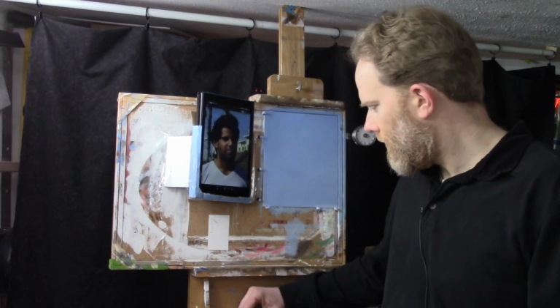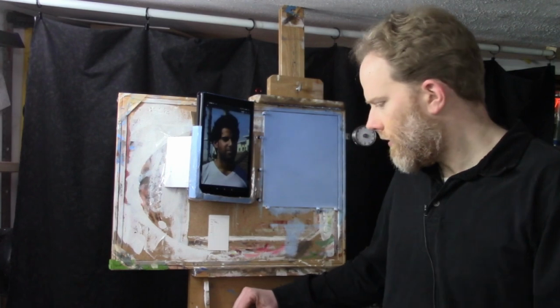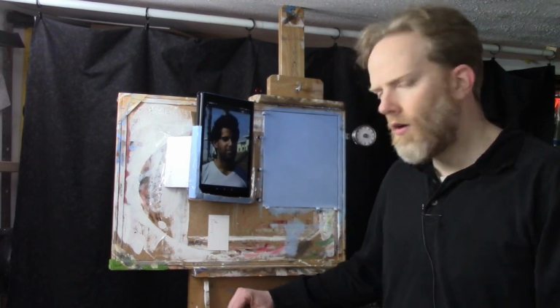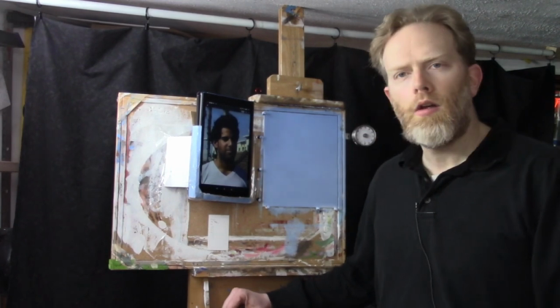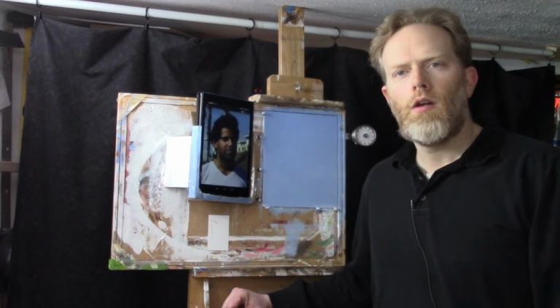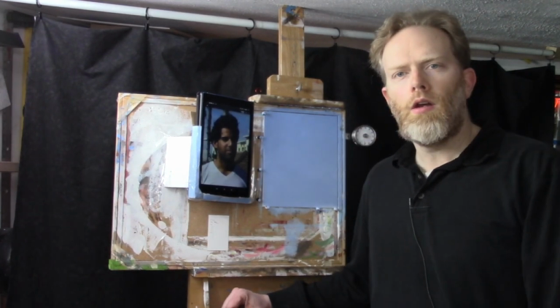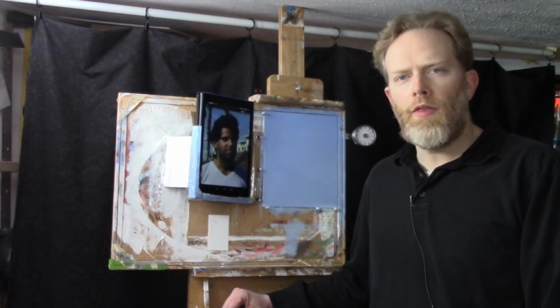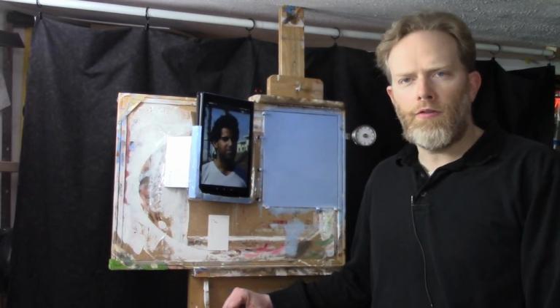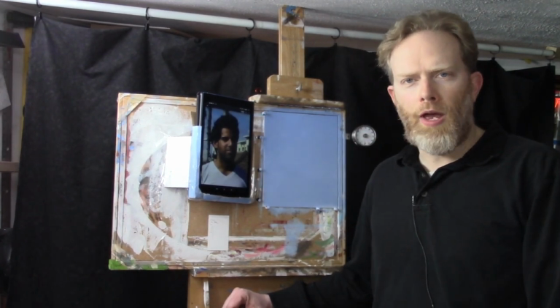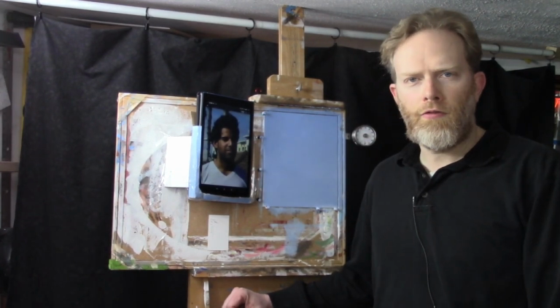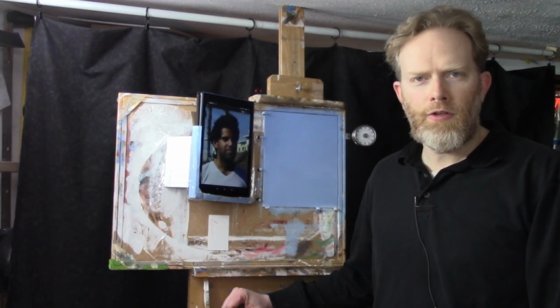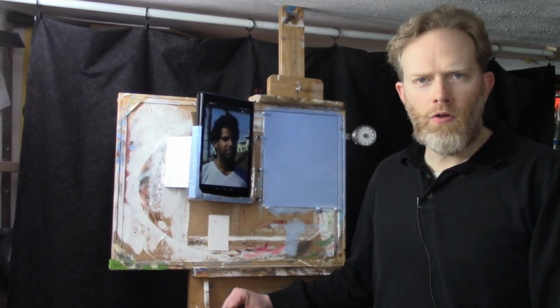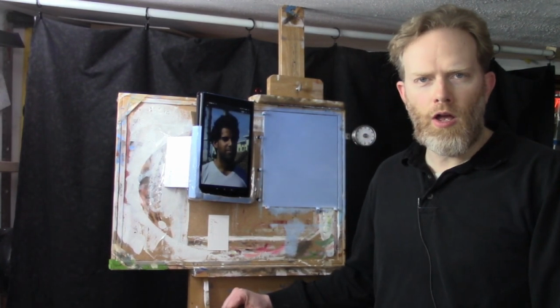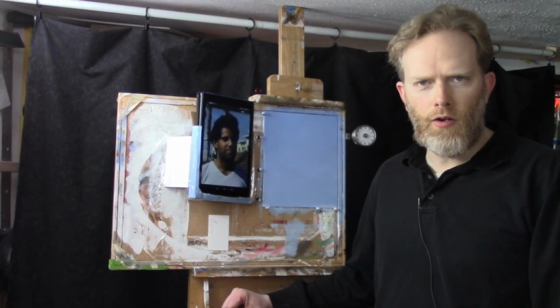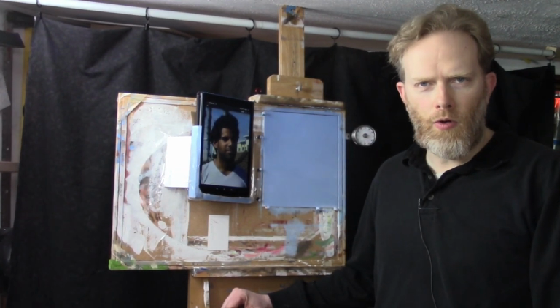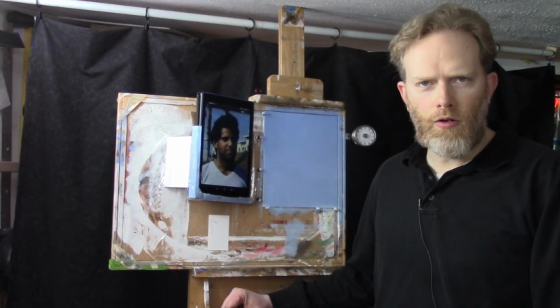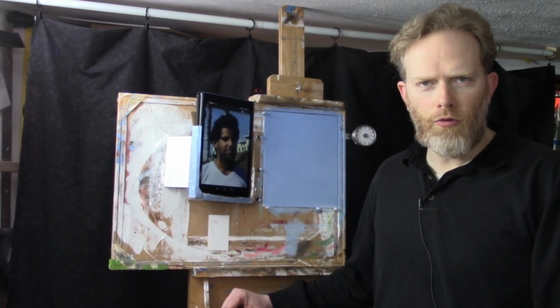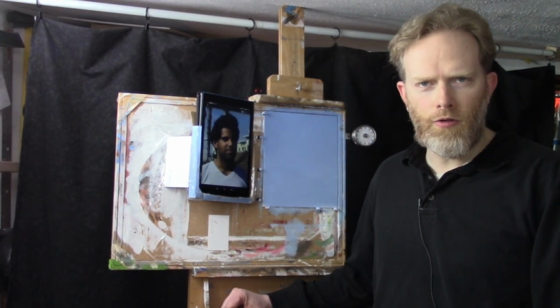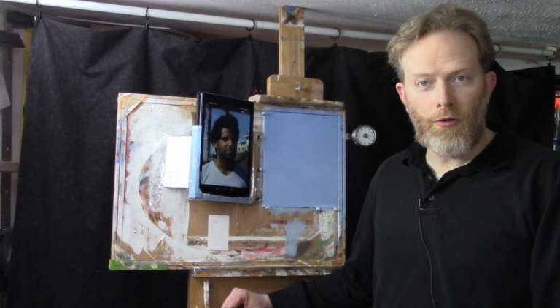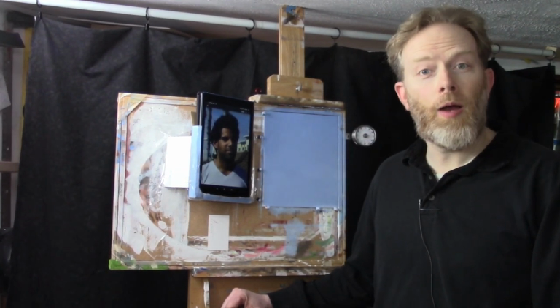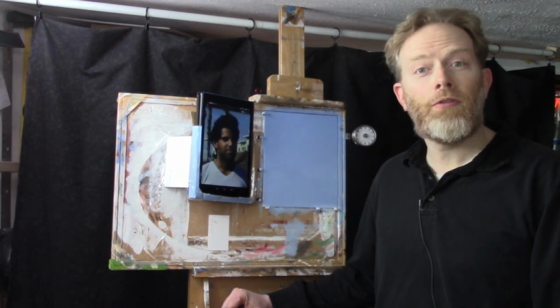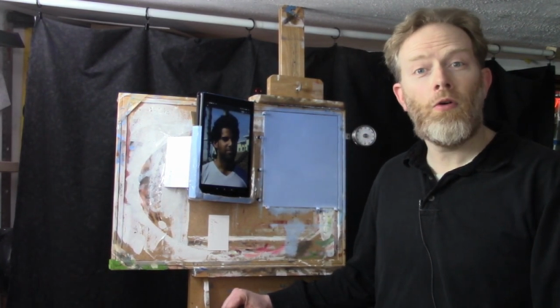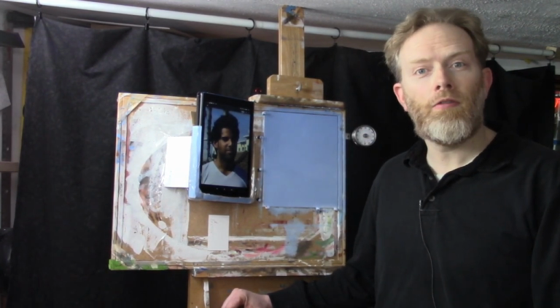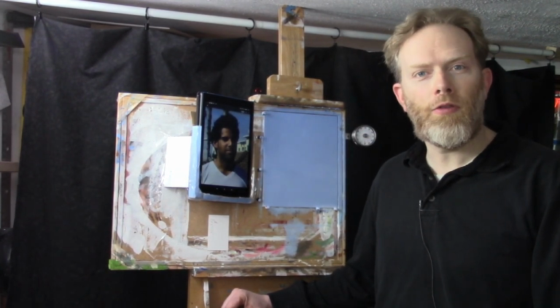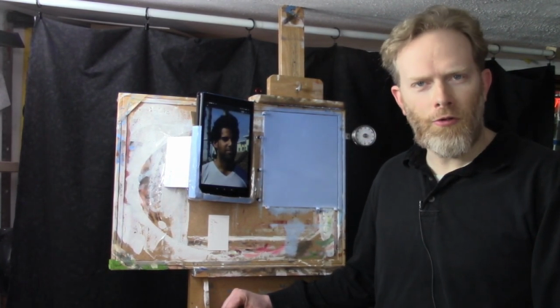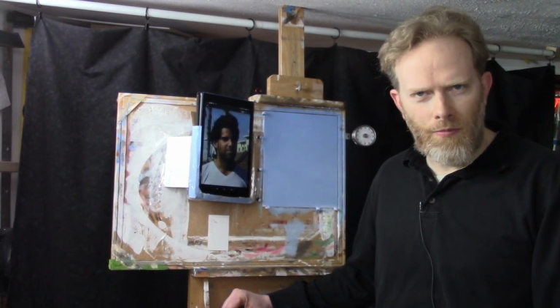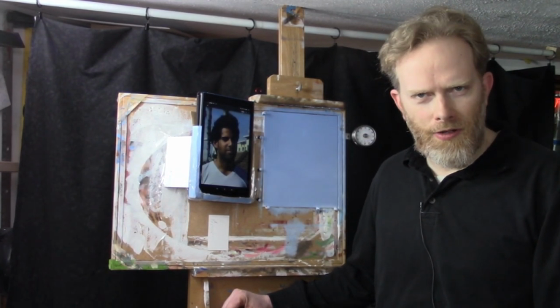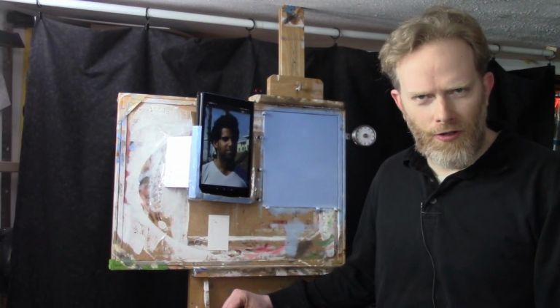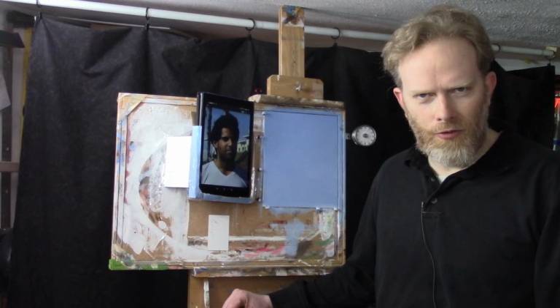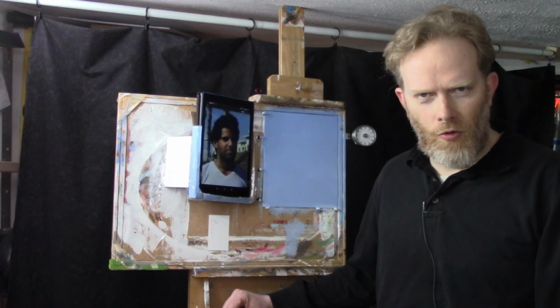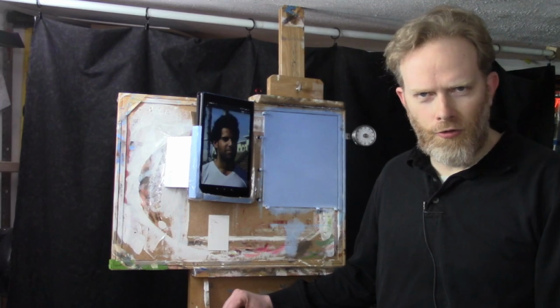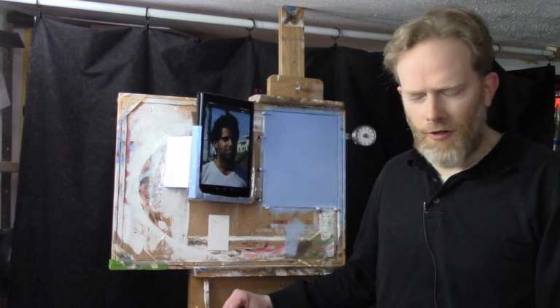Hi, this is Matt Filio and welcome to another episode of the 30 Minute Acrylic Portrait.